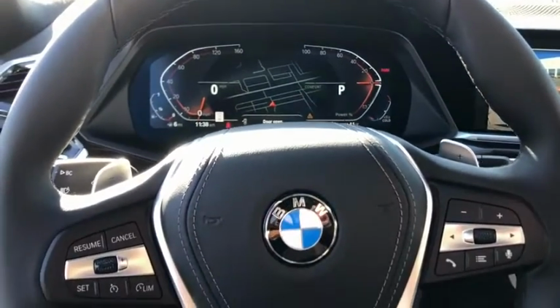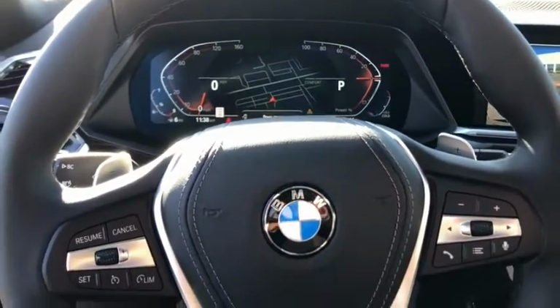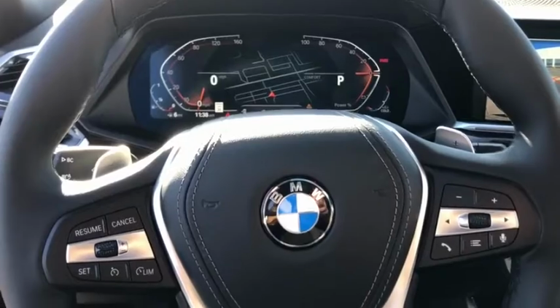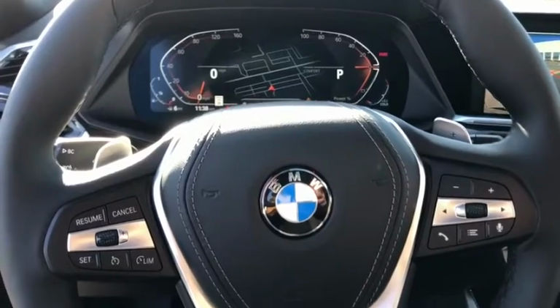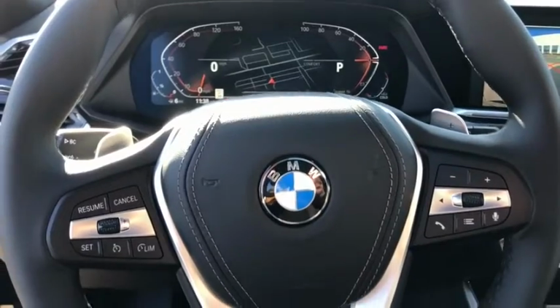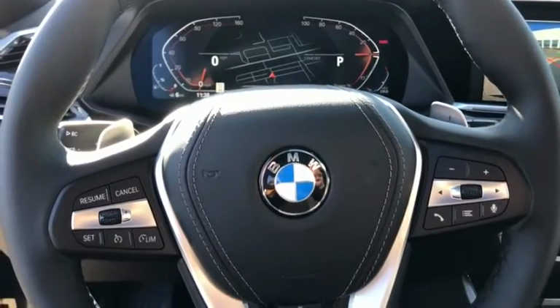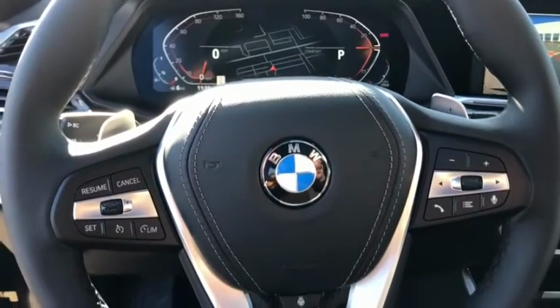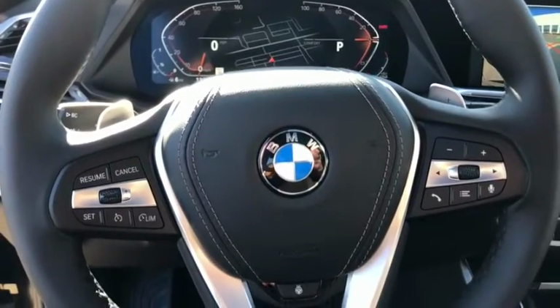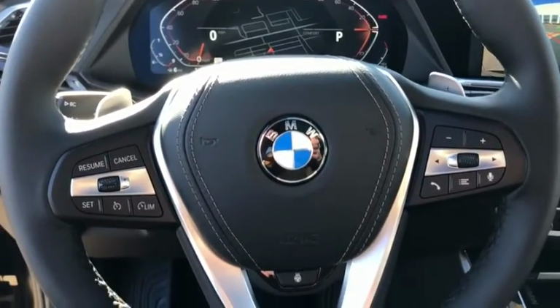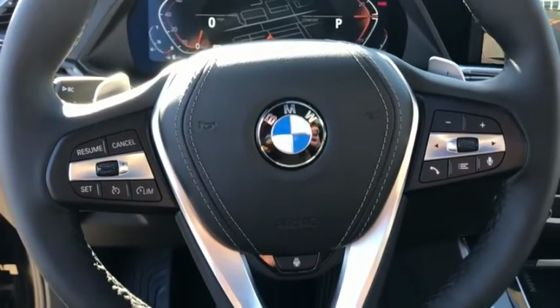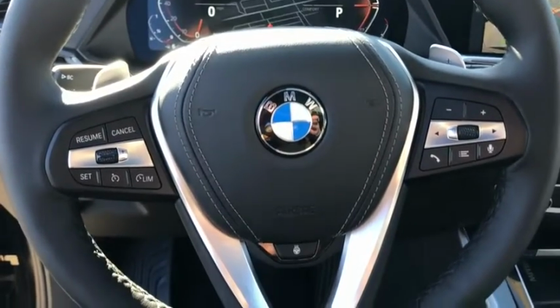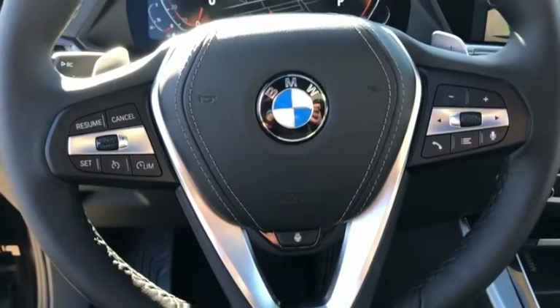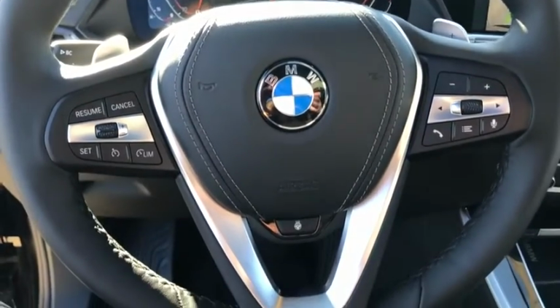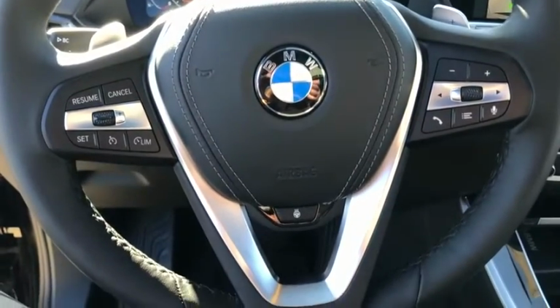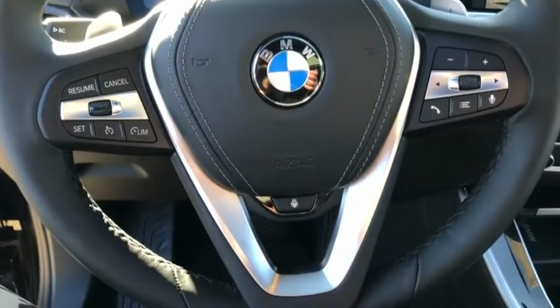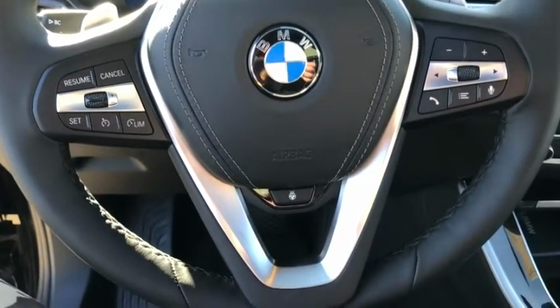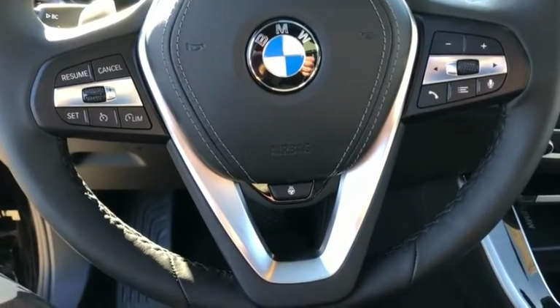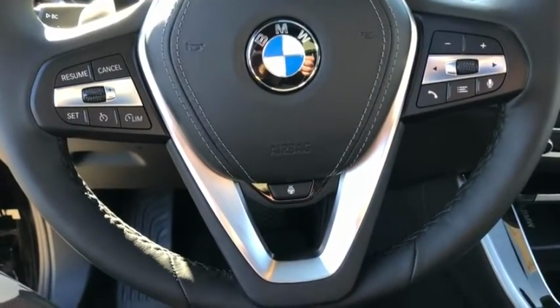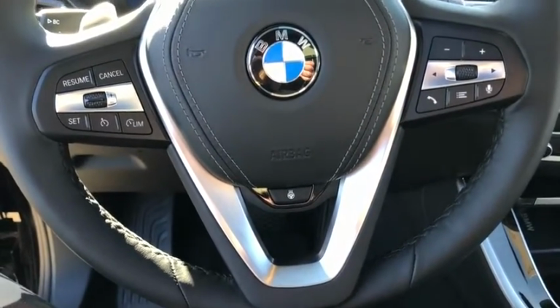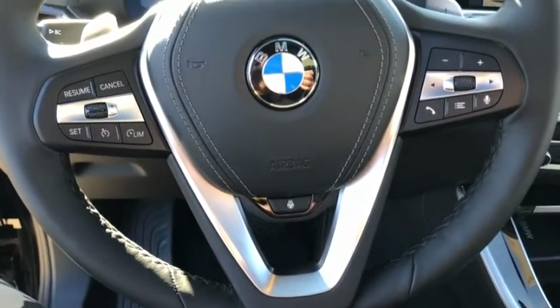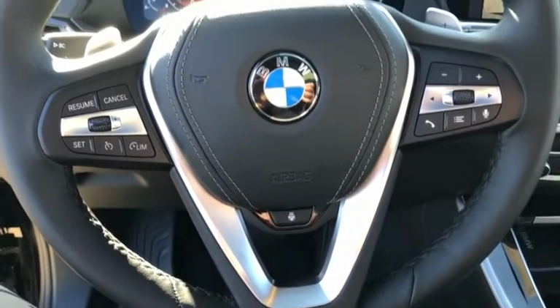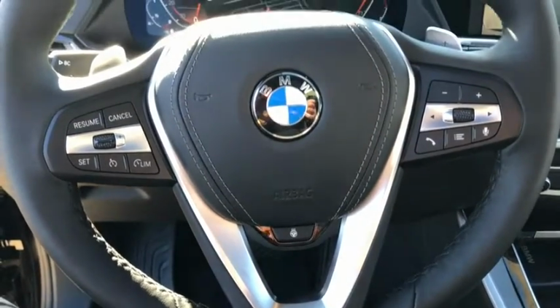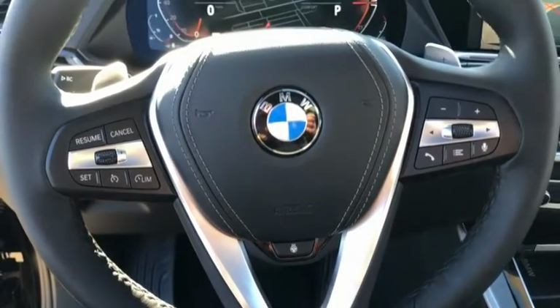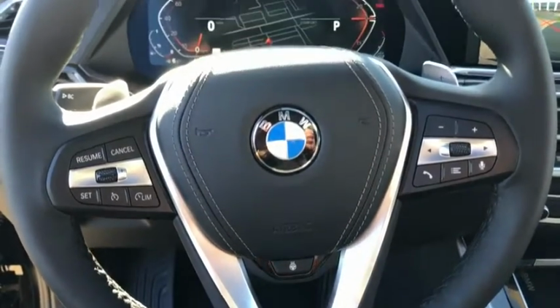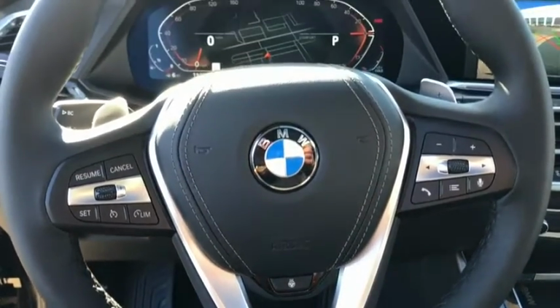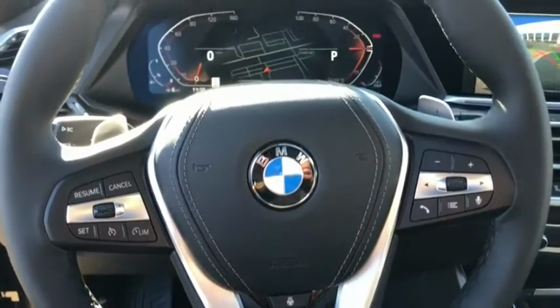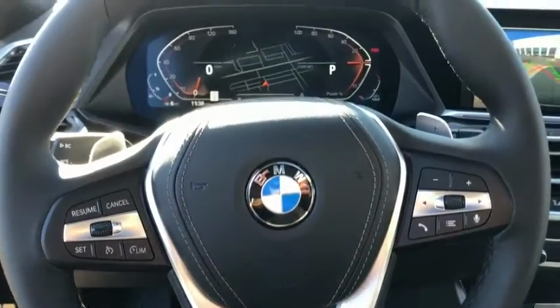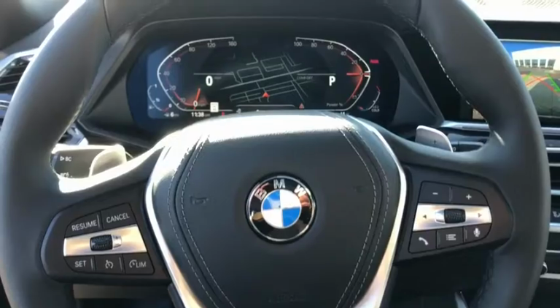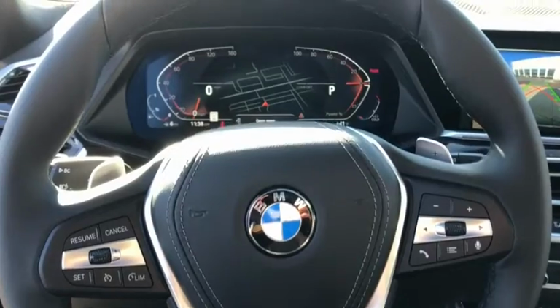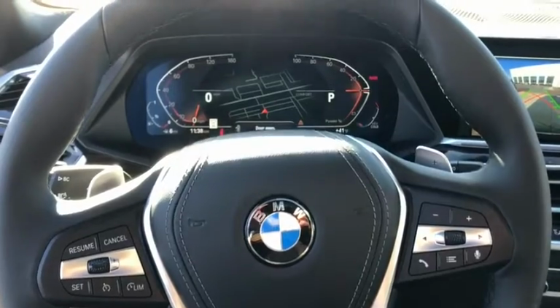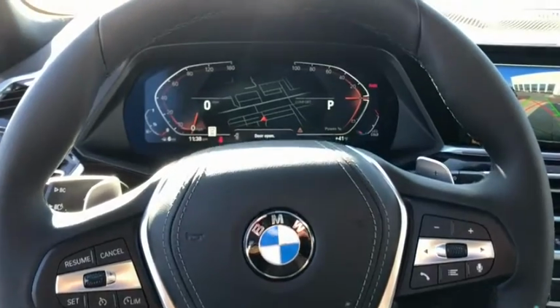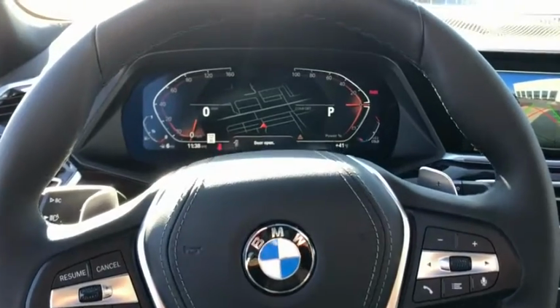Security system, electronic stability control, heated front seat, fog lights, compass, power moonroof.